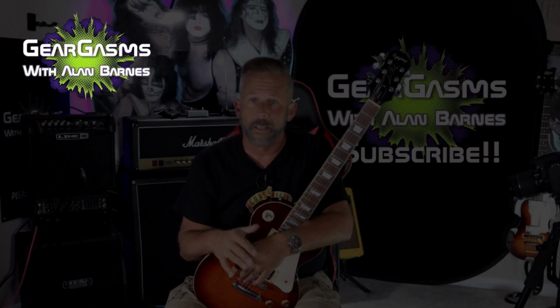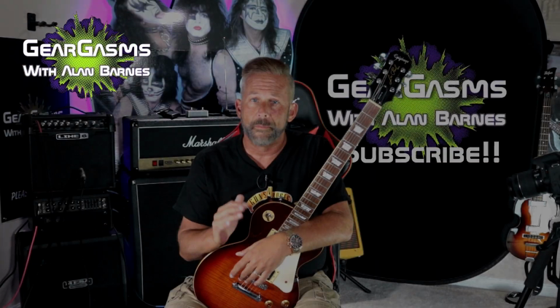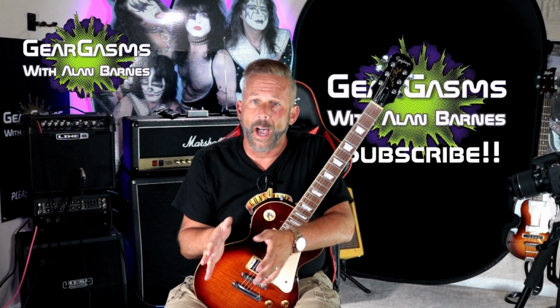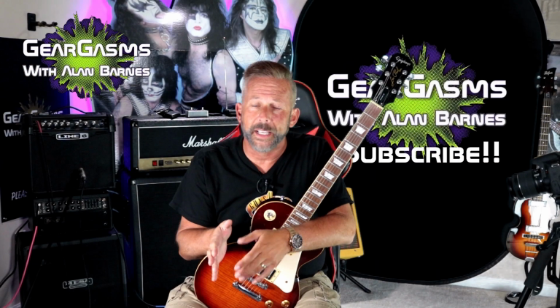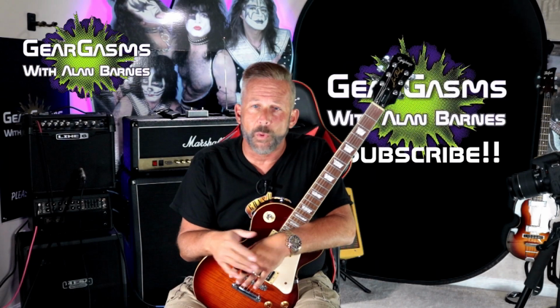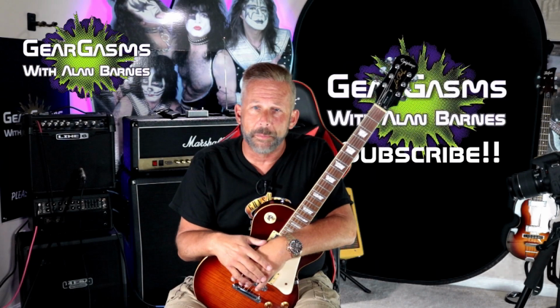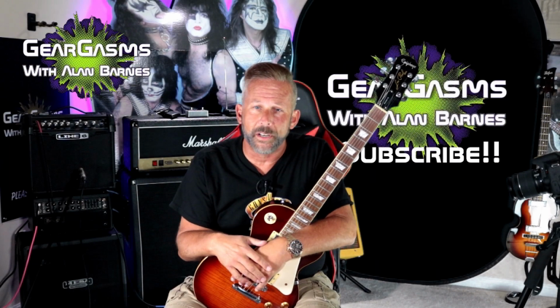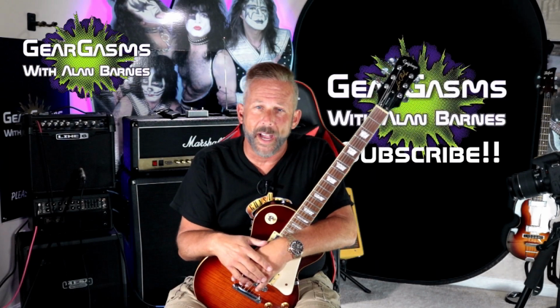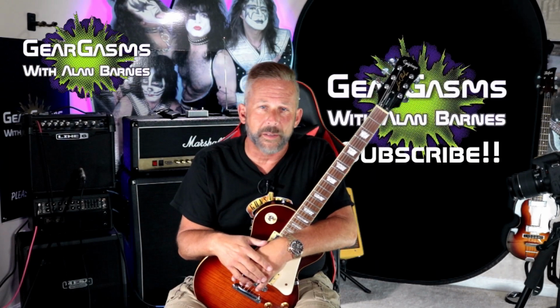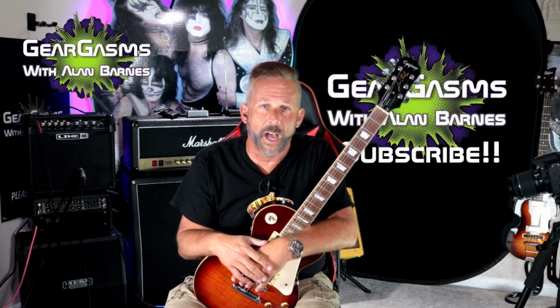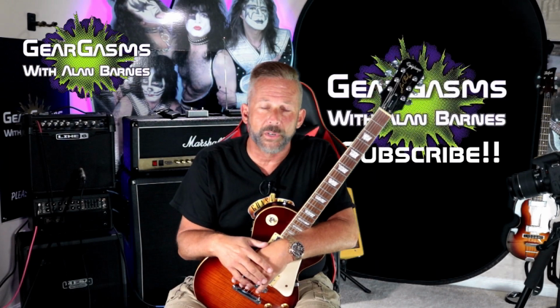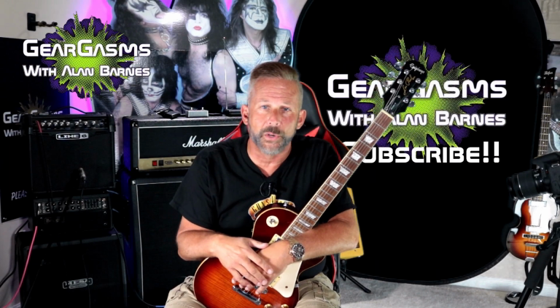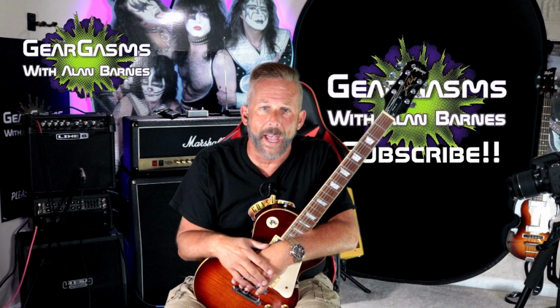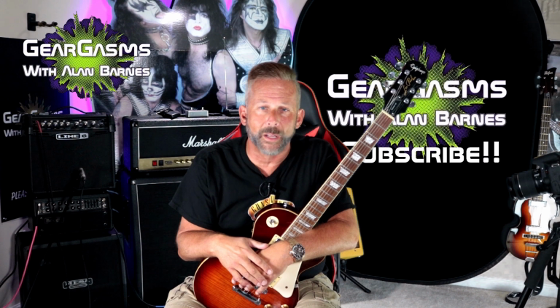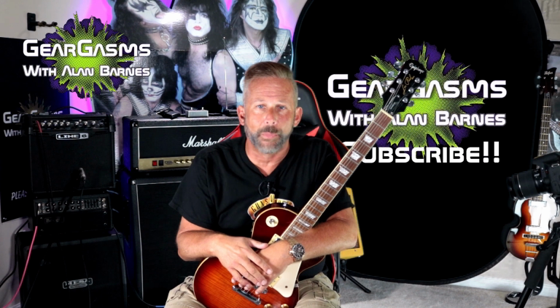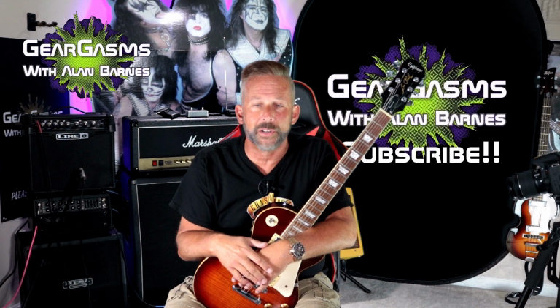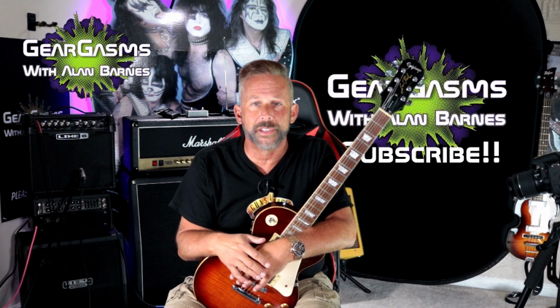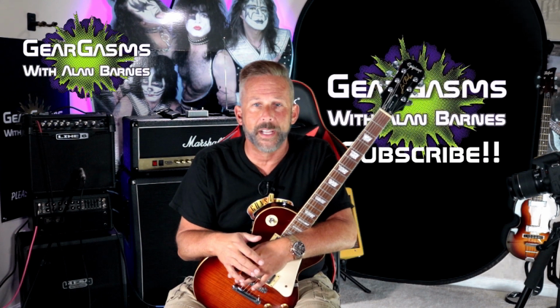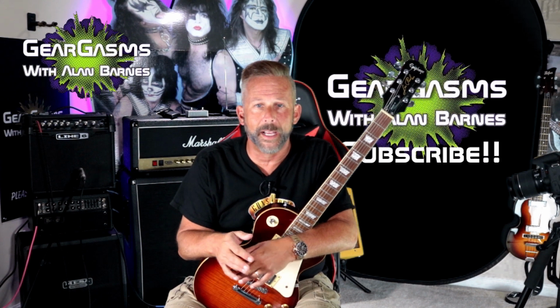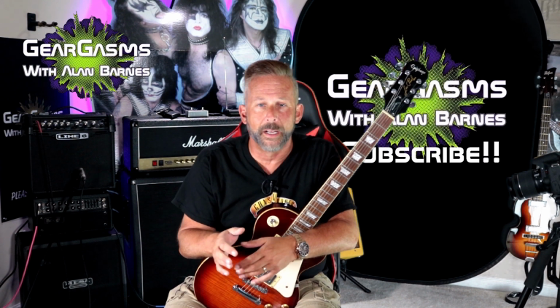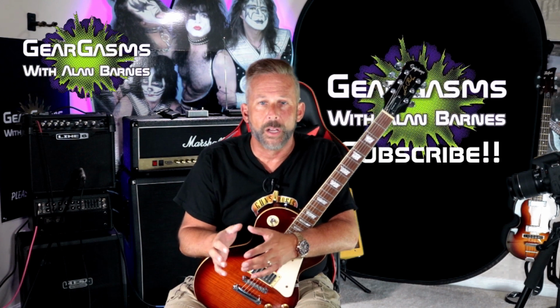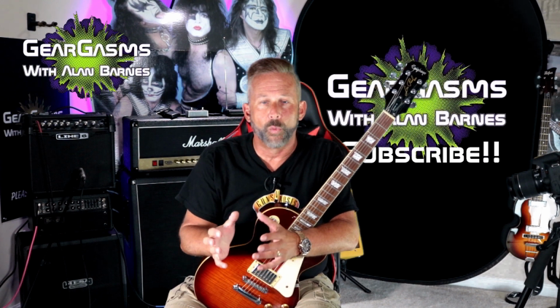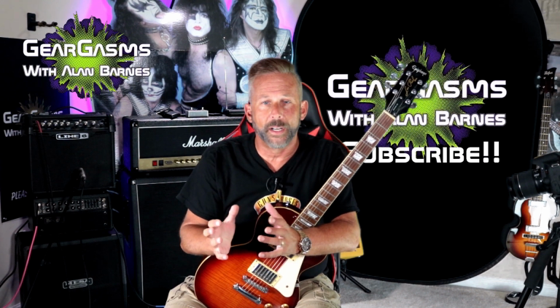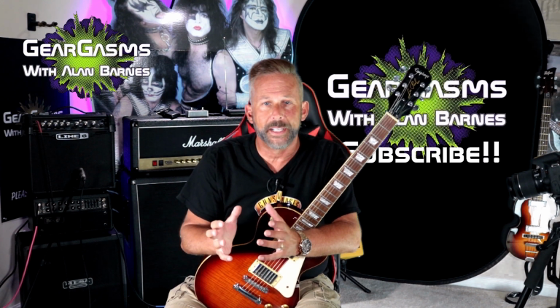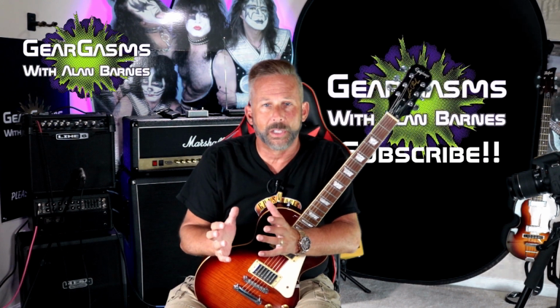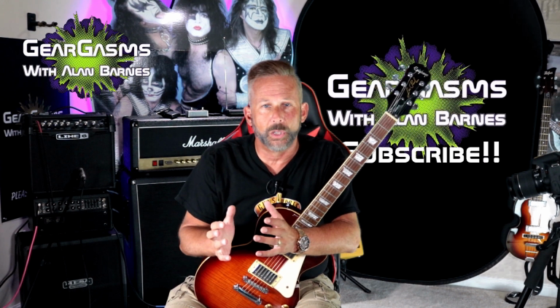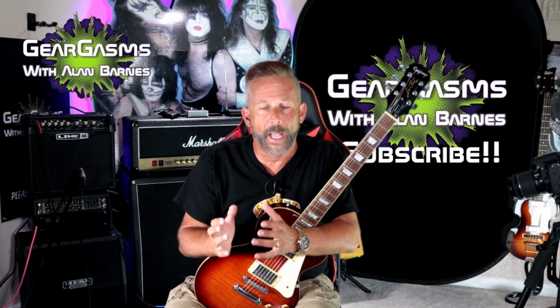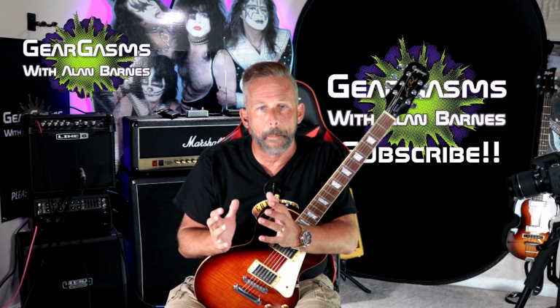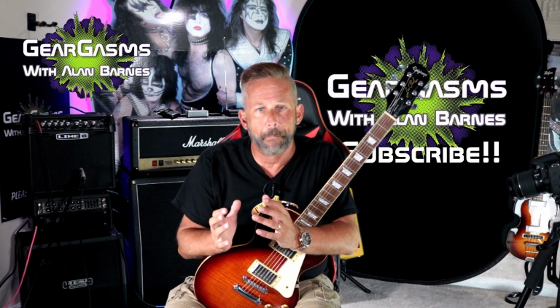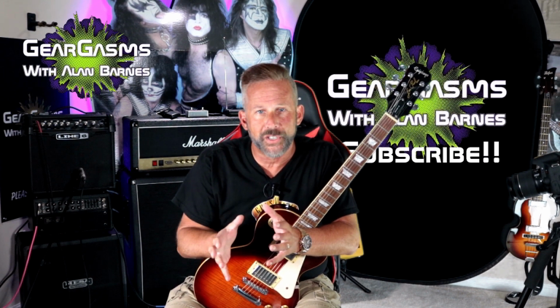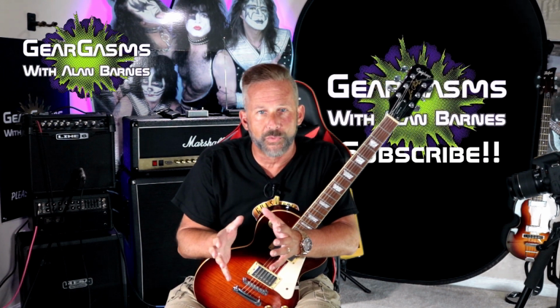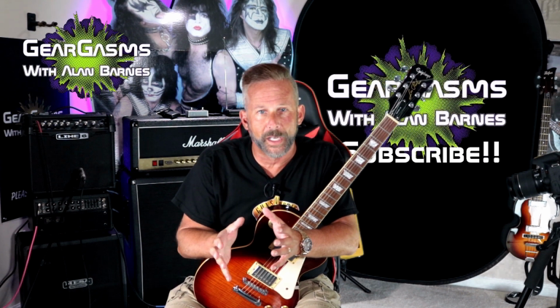Hi kids, welcome to GearGasms. I'm your host Alan Barnes. Today we're gonna take a look at a budget rig.